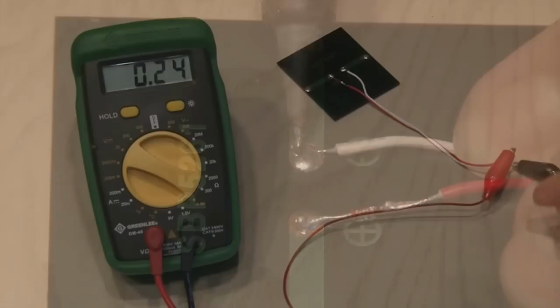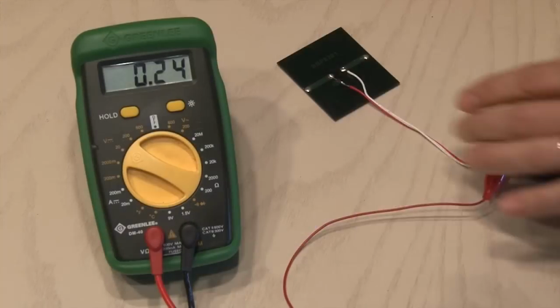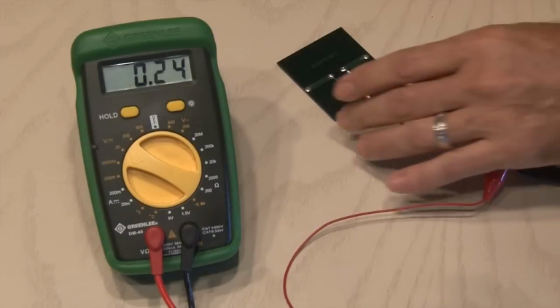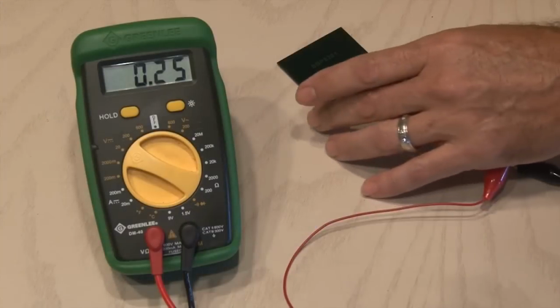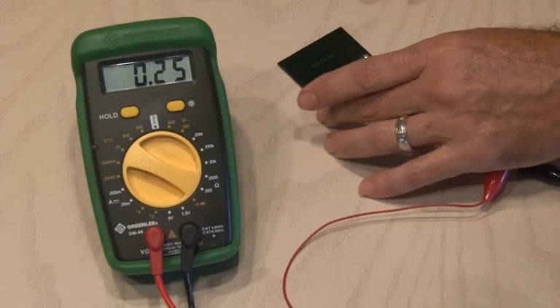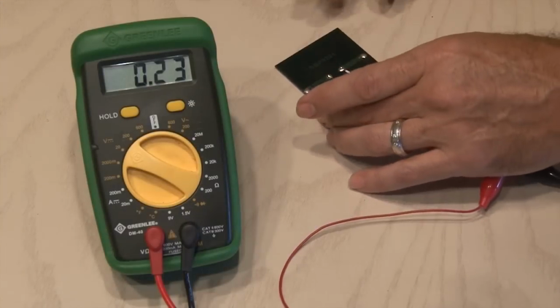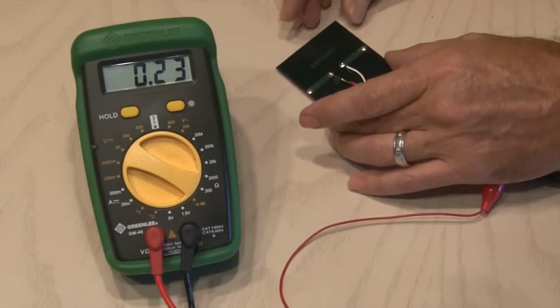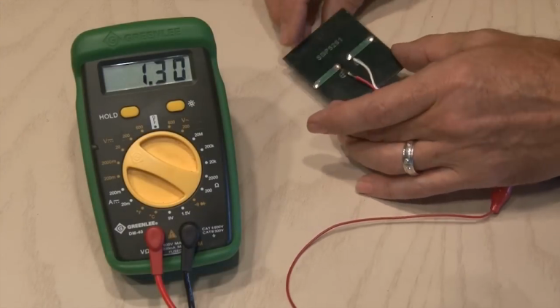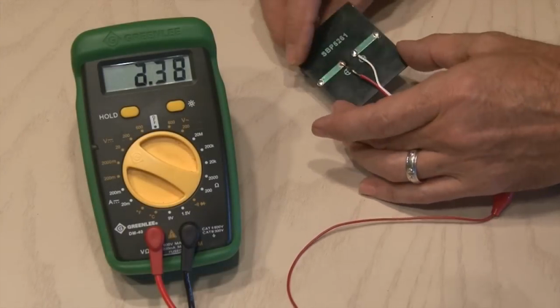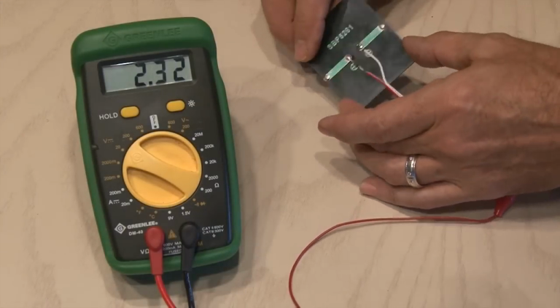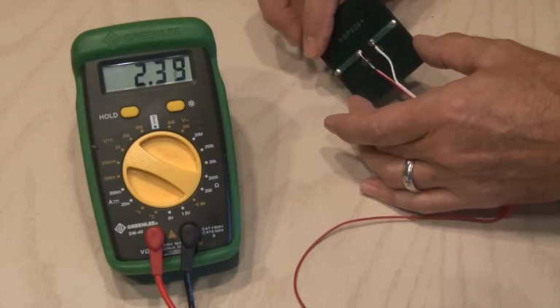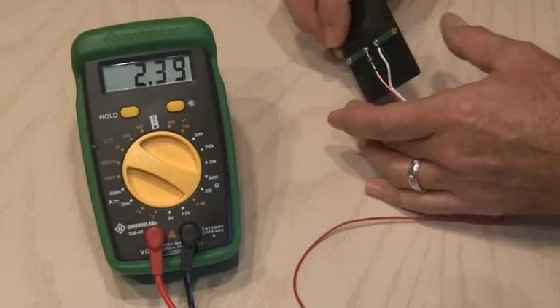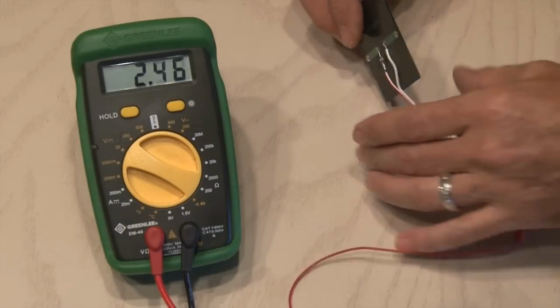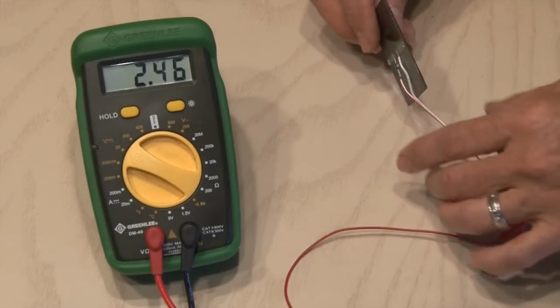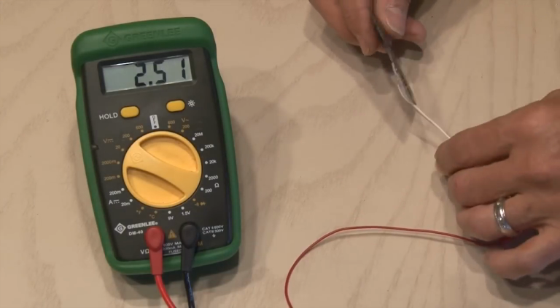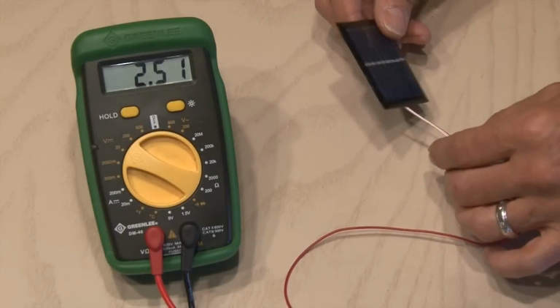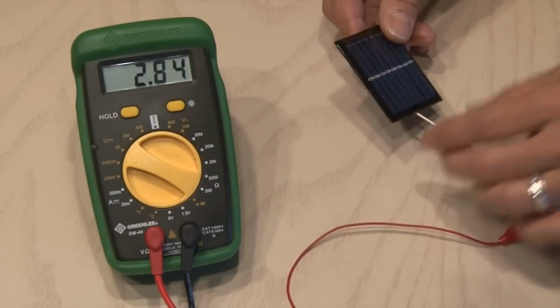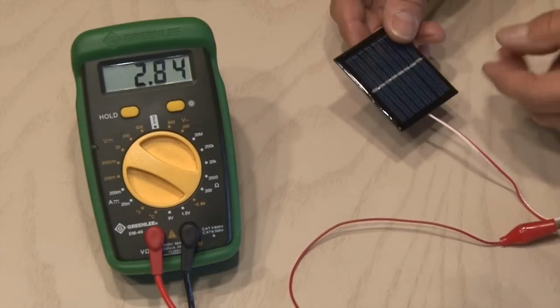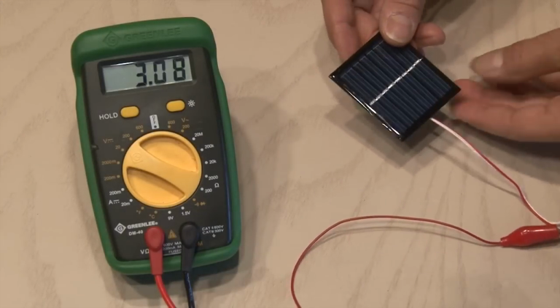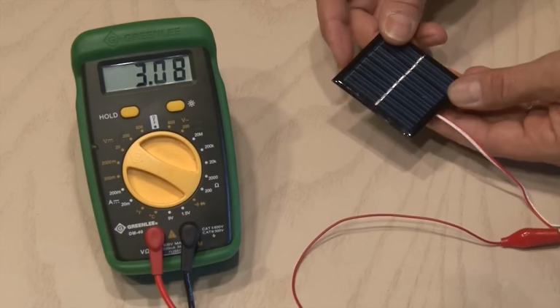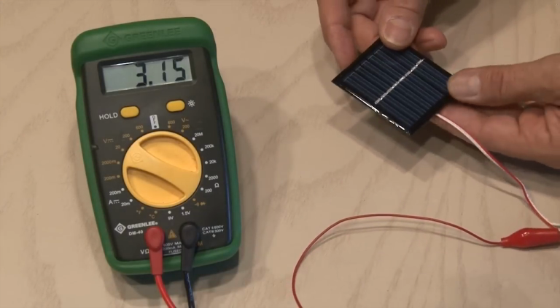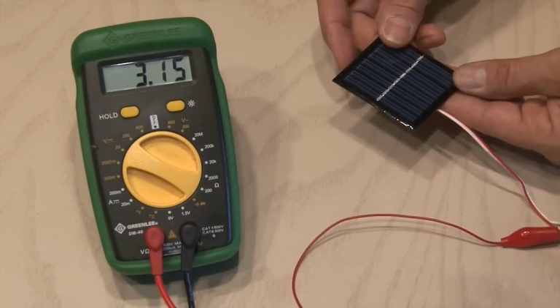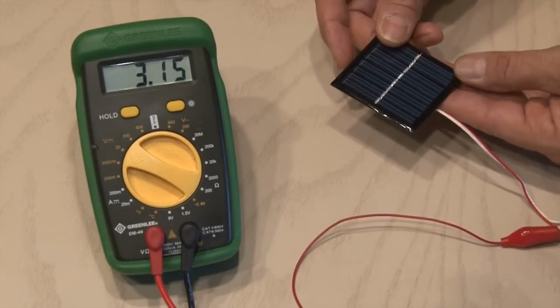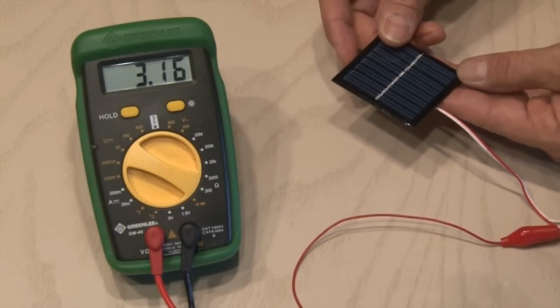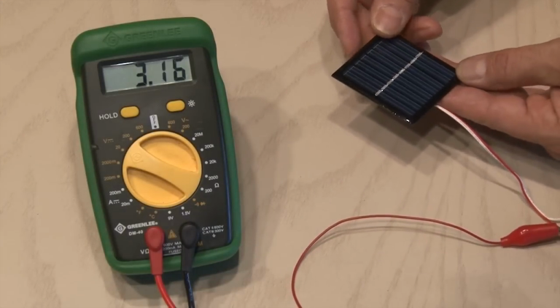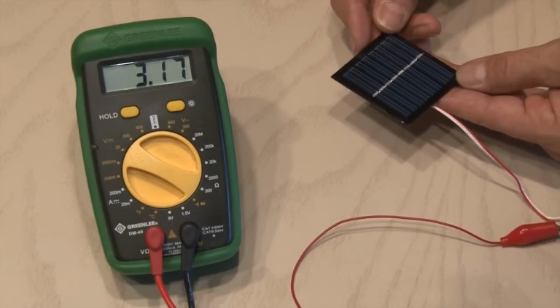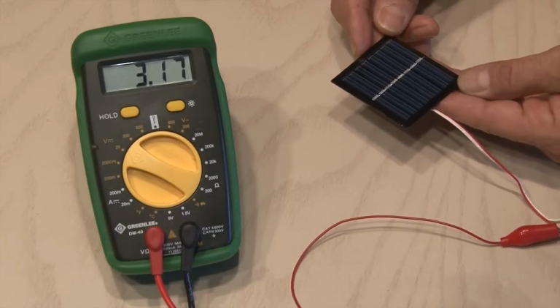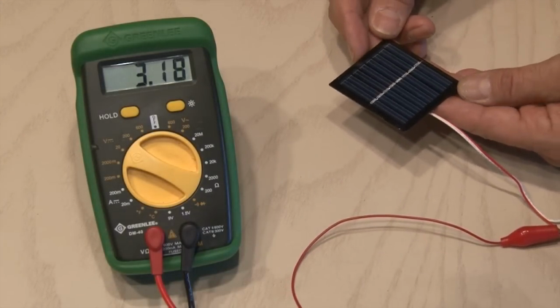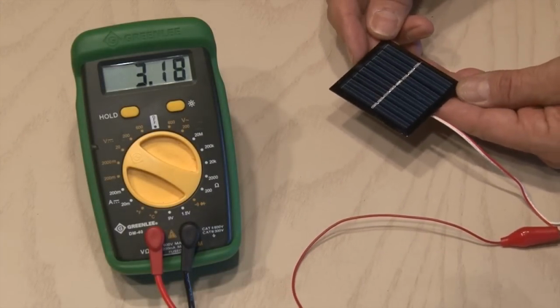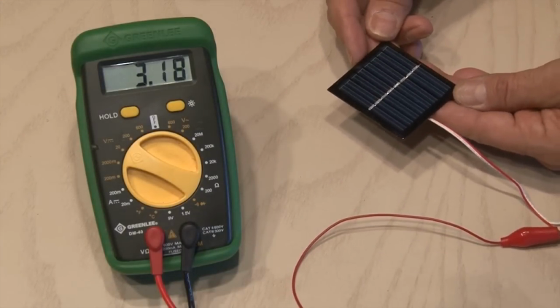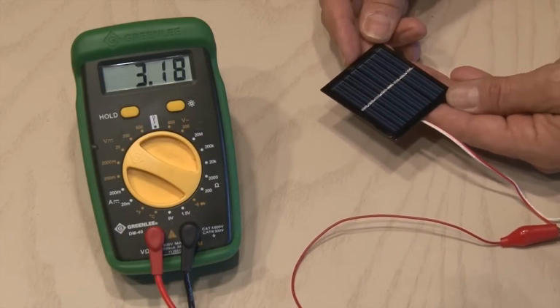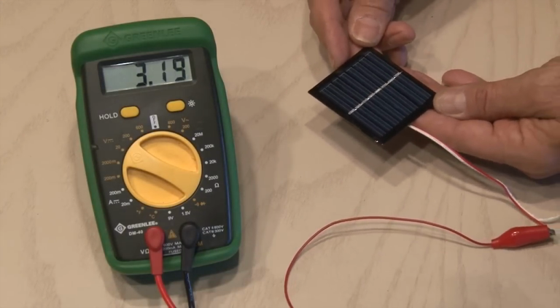When we hook up a voltmeter to those bare leads, we can see the solar panel is producing voltage, even with the lights right here in my room.